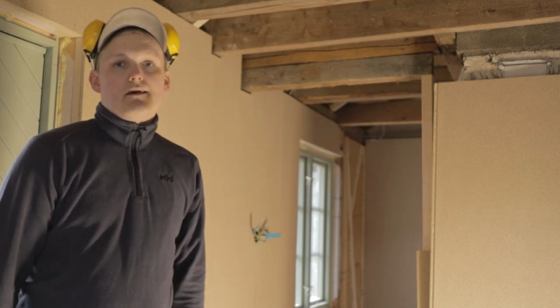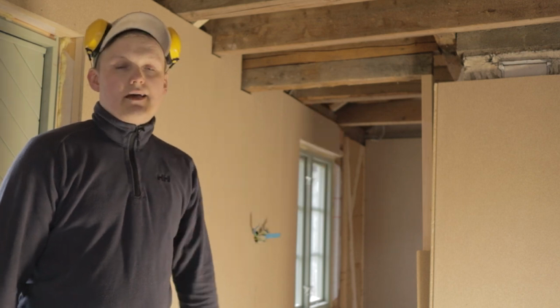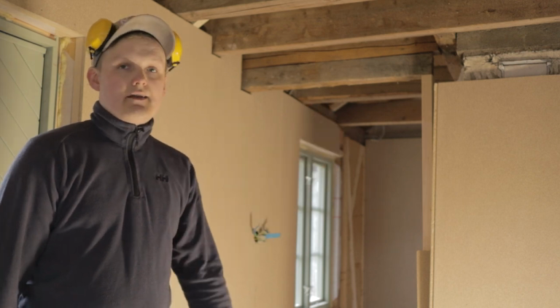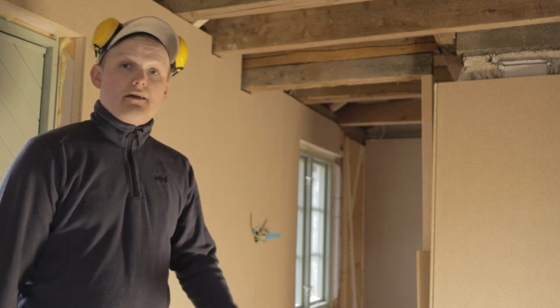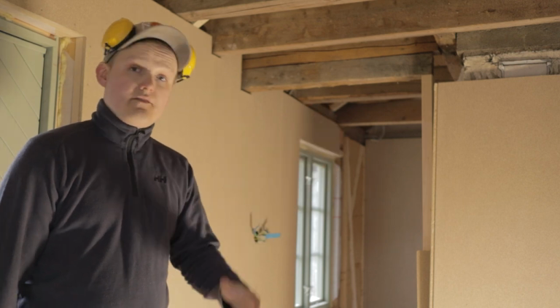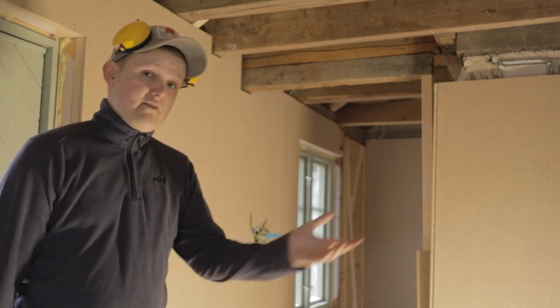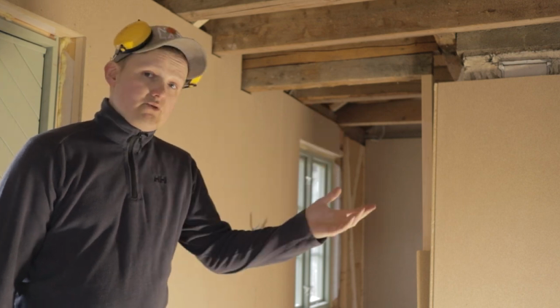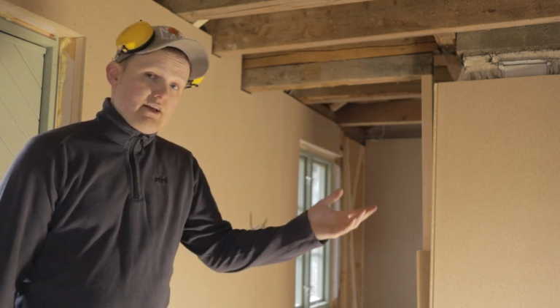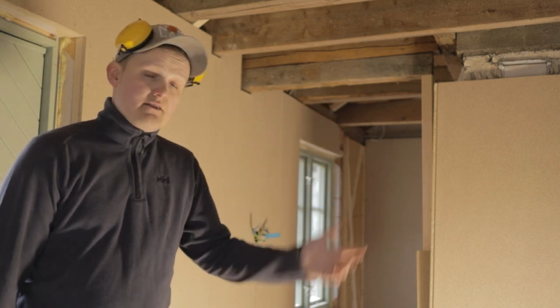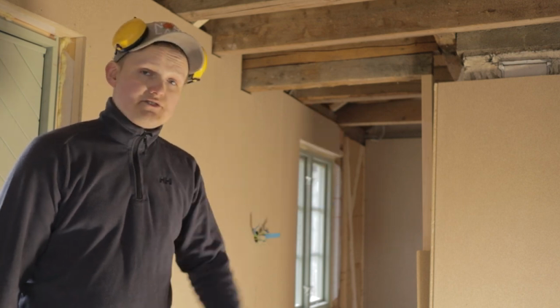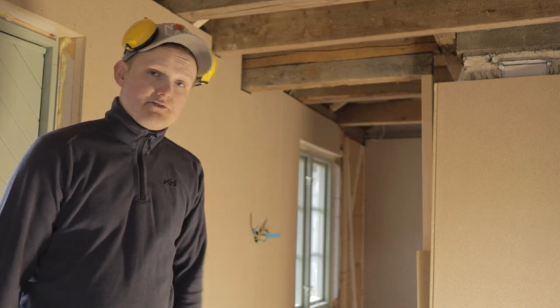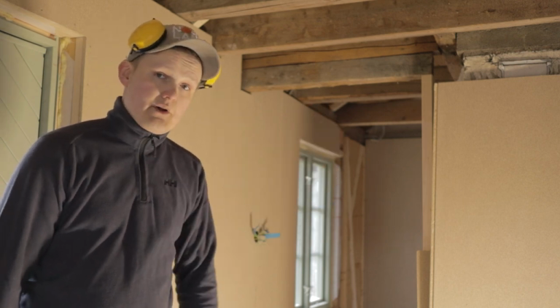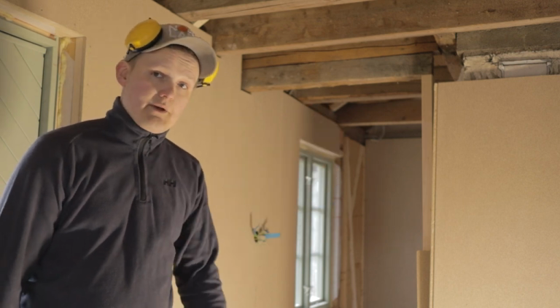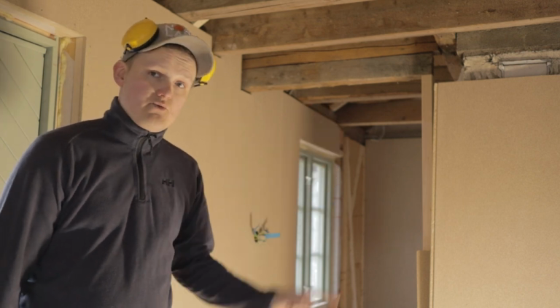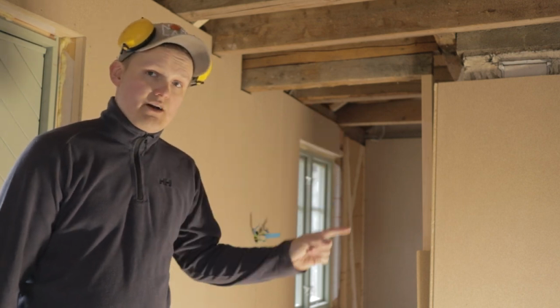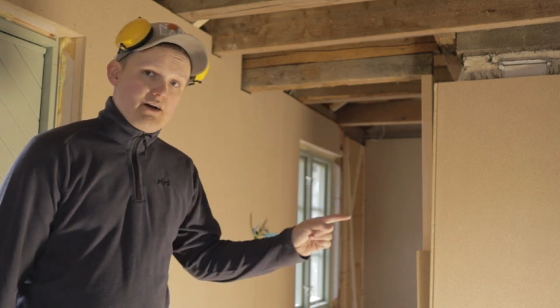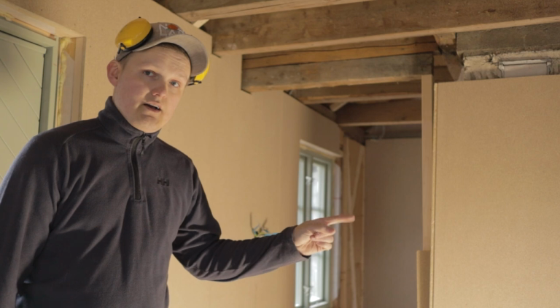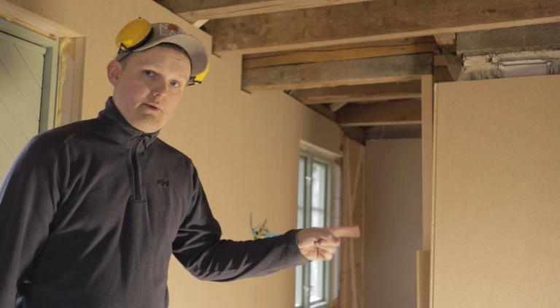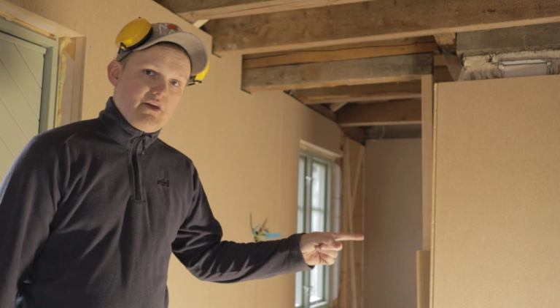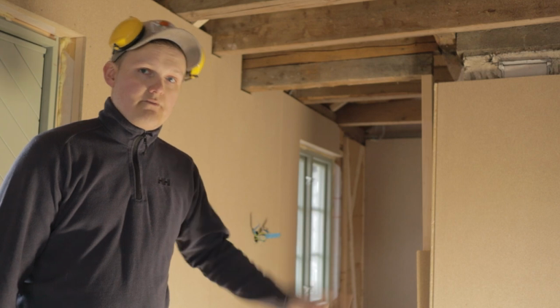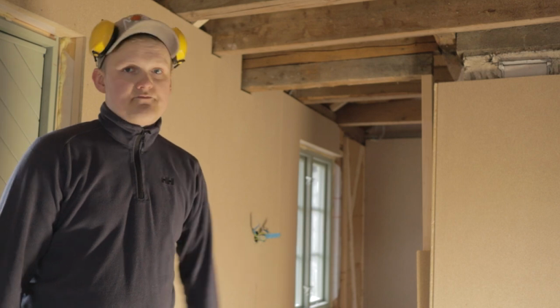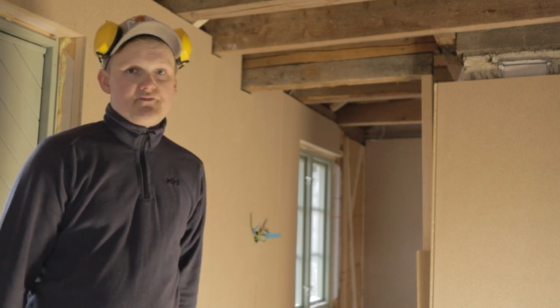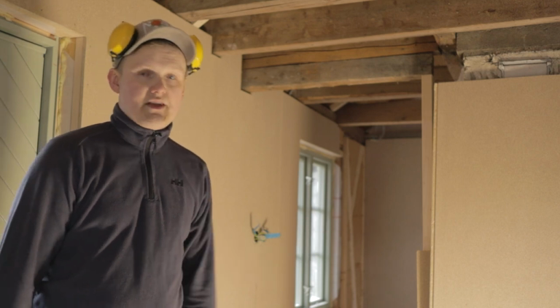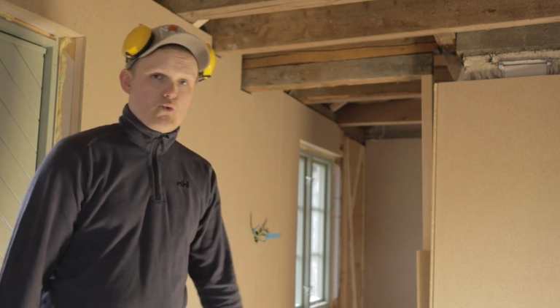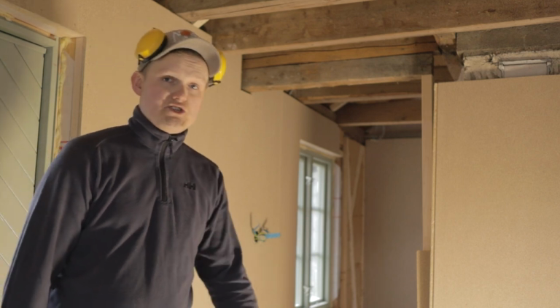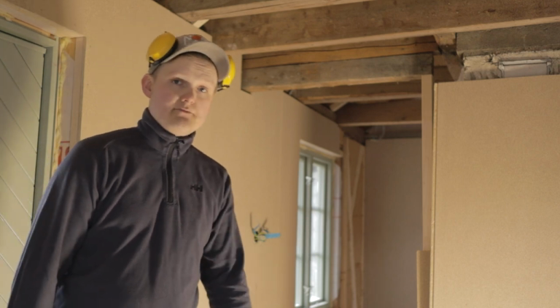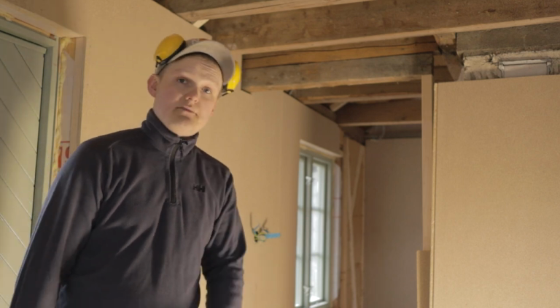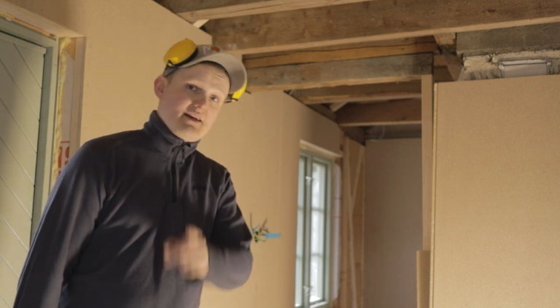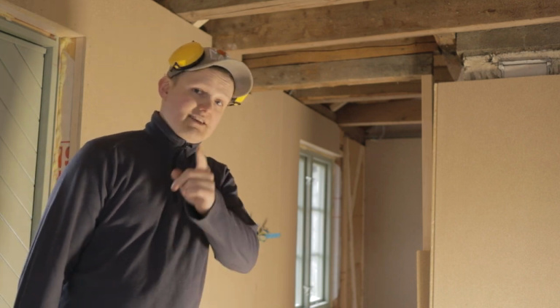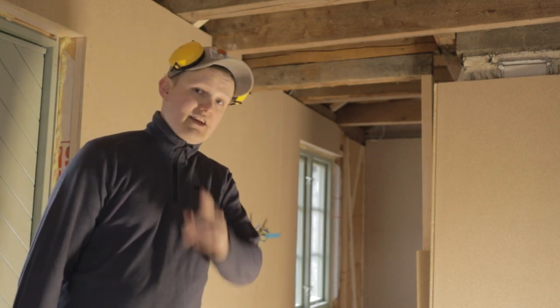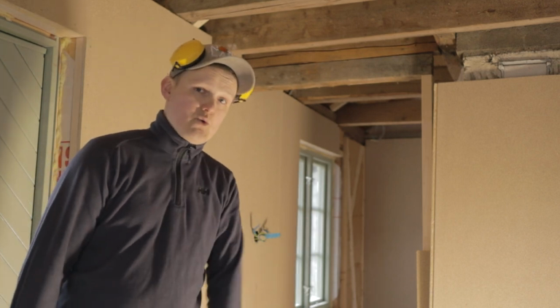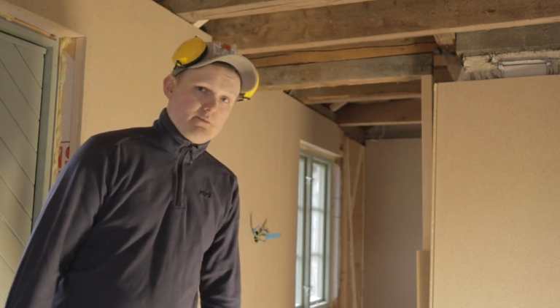Go check out my framing nailer video instead, because that works really well. And if you haven't already, consider subscribing. Thank you for watching — I'll see you in the next one.